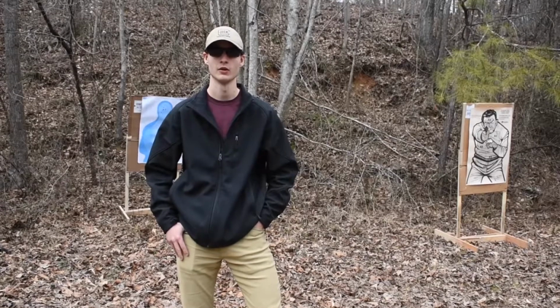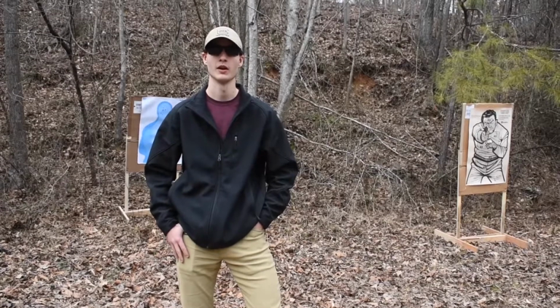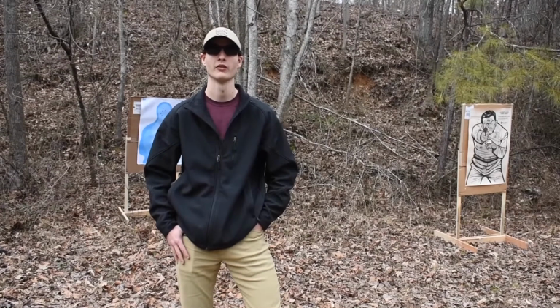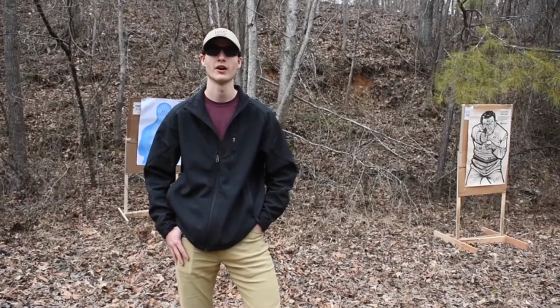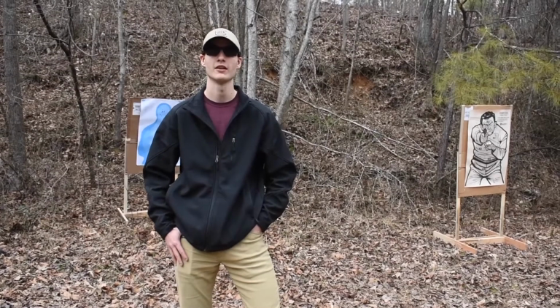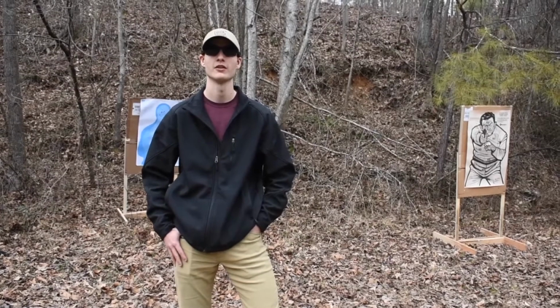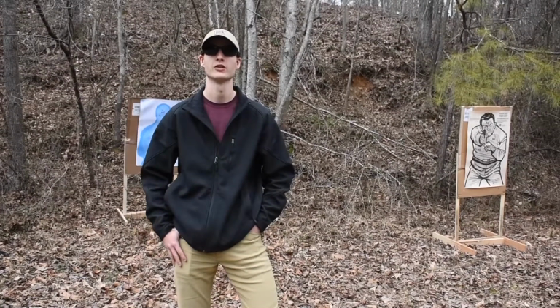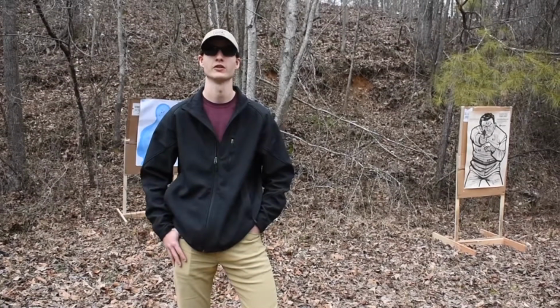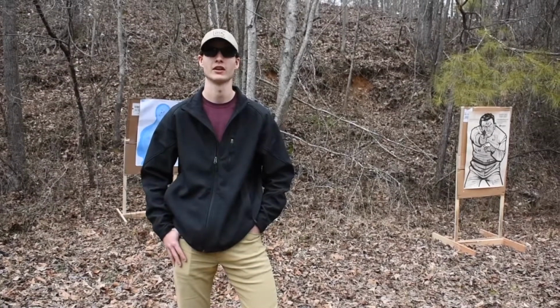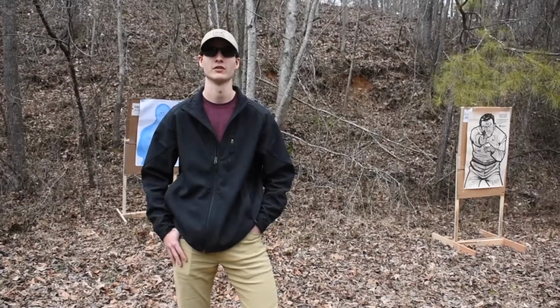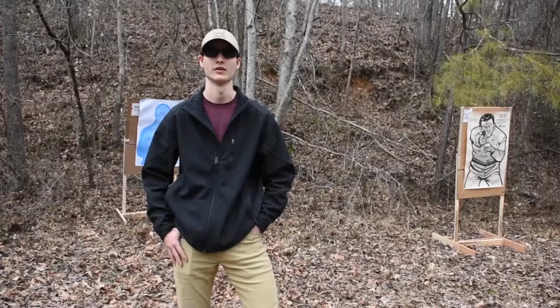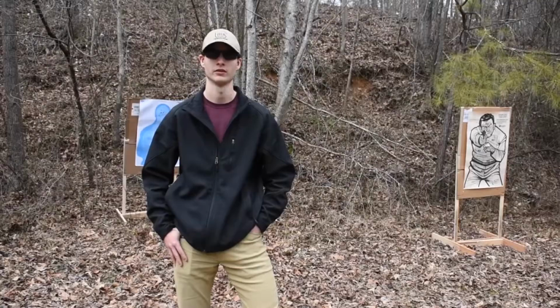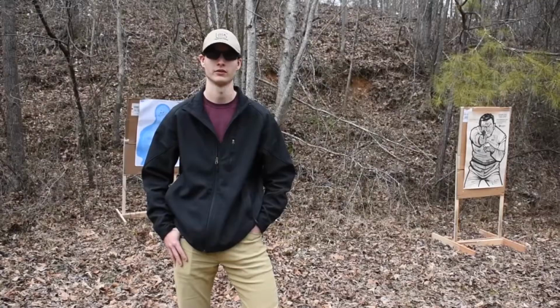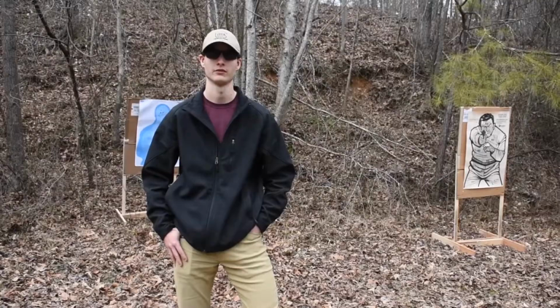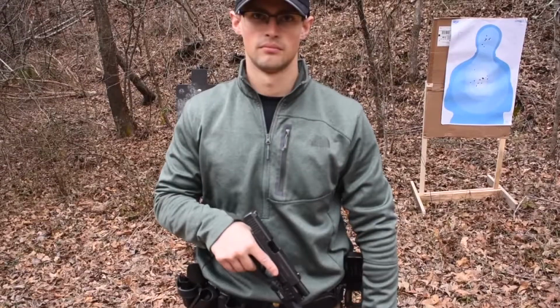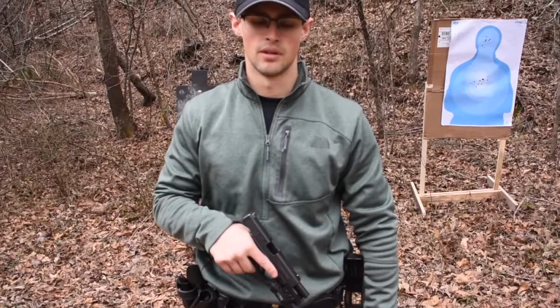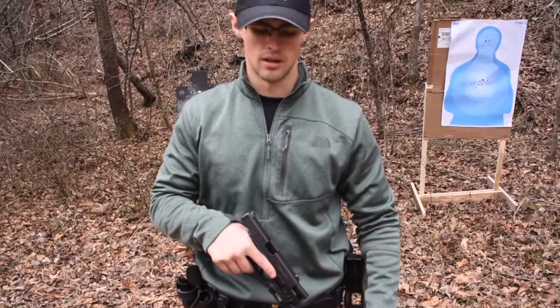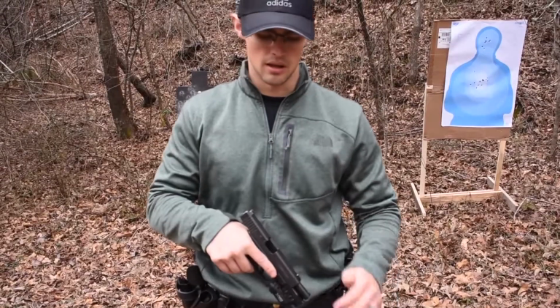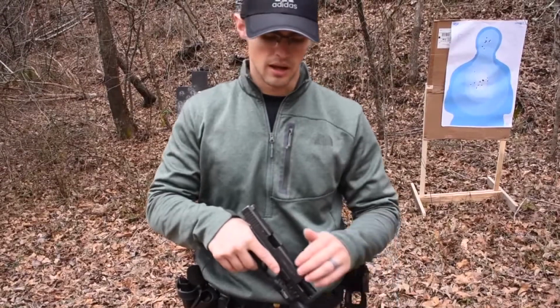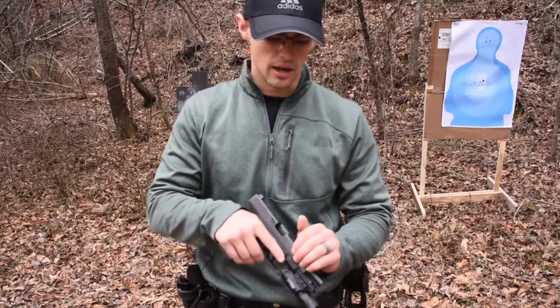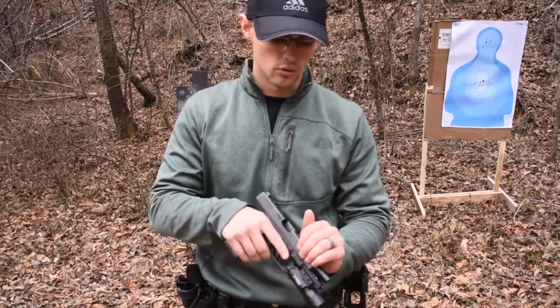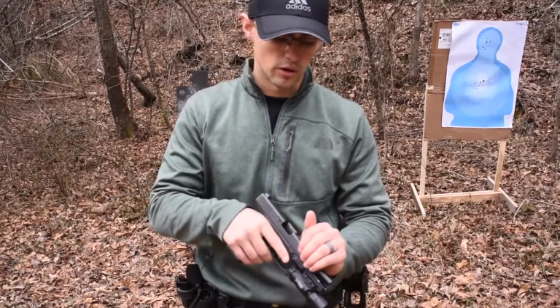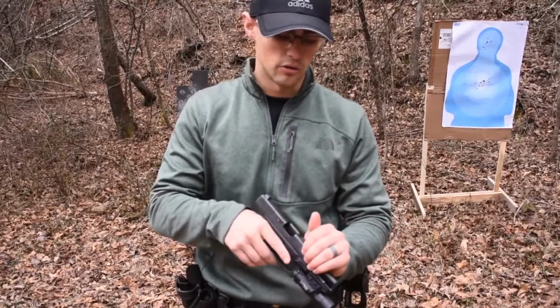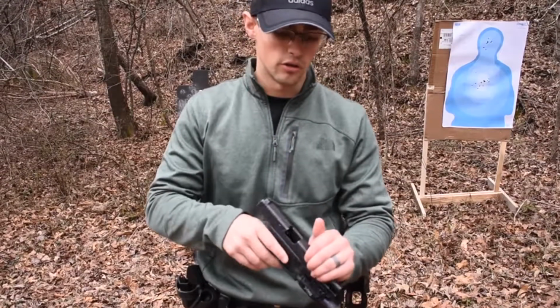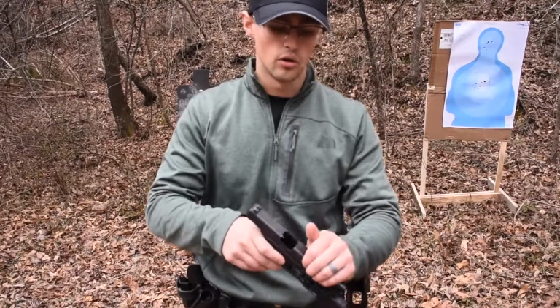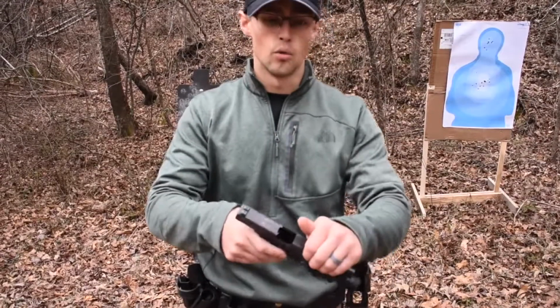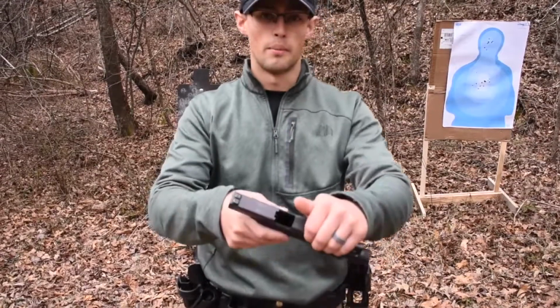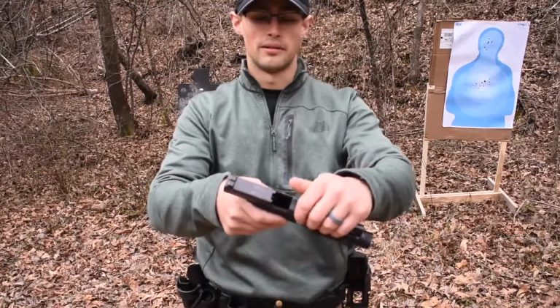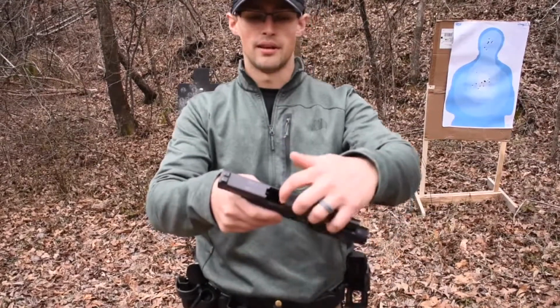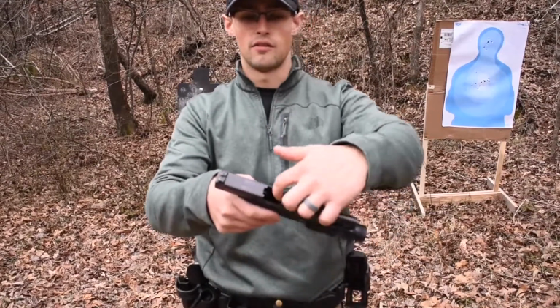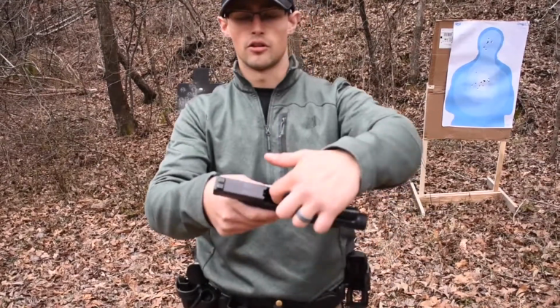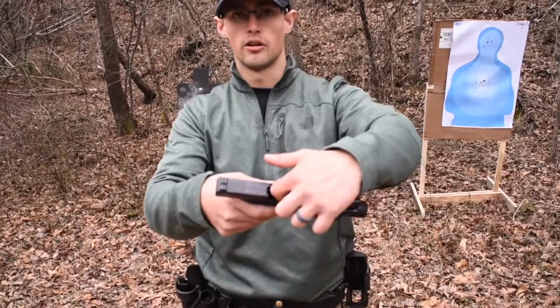We have Ryan here to show us how to do this. I just want to show you the weapon is safe and clear.